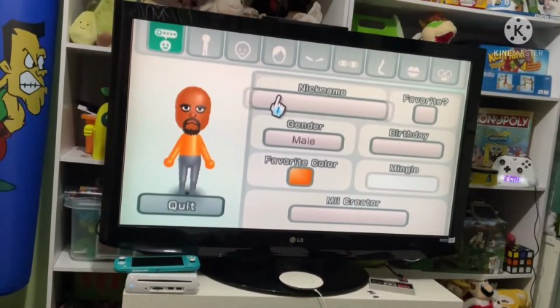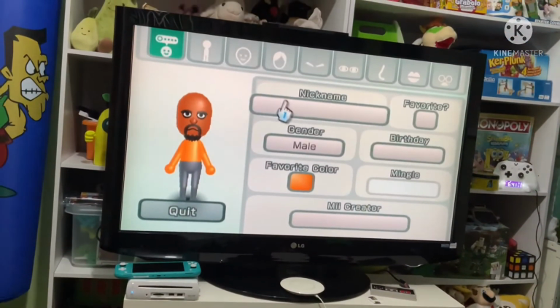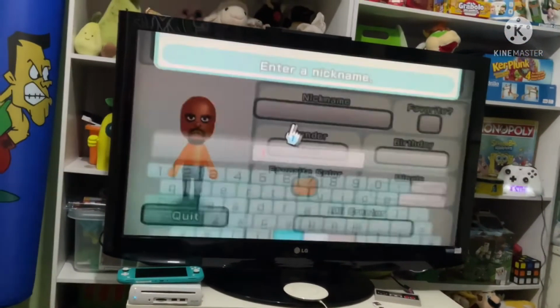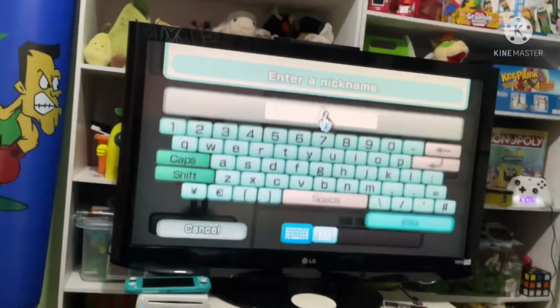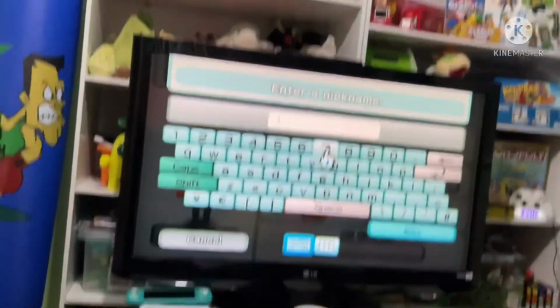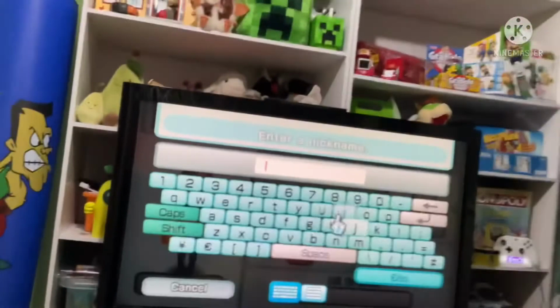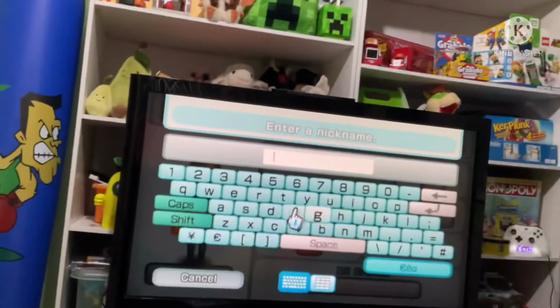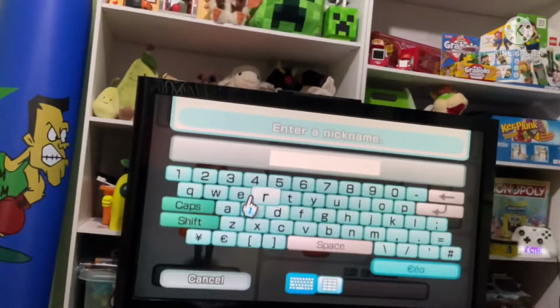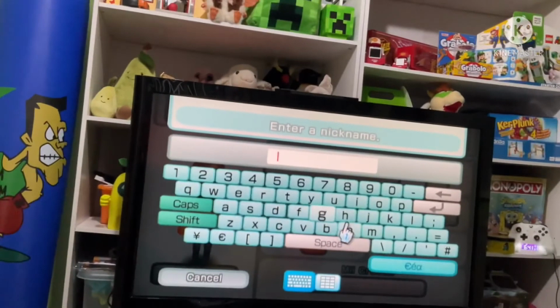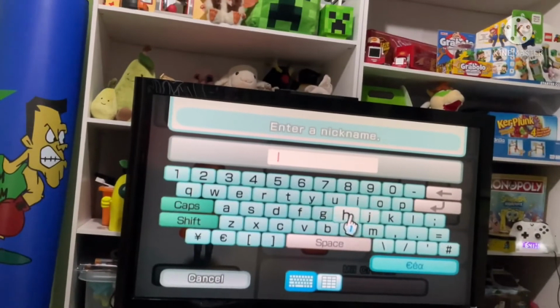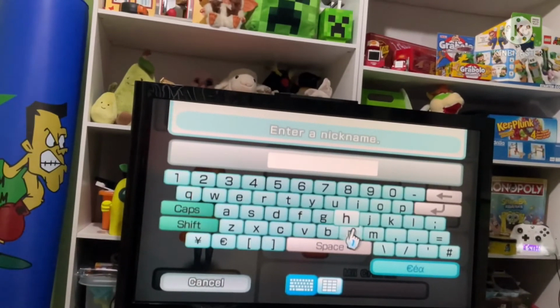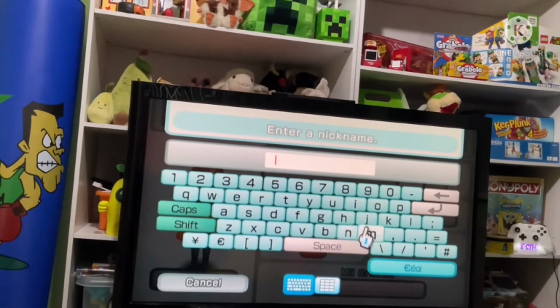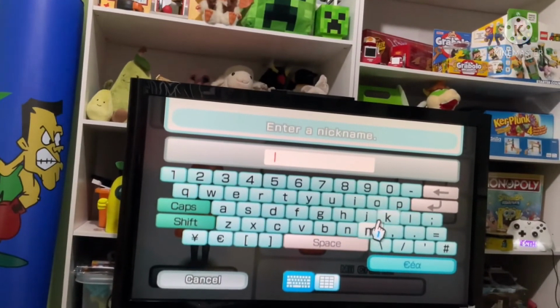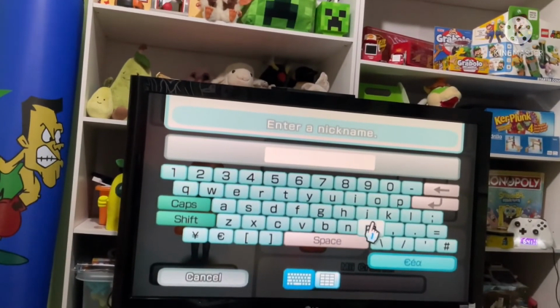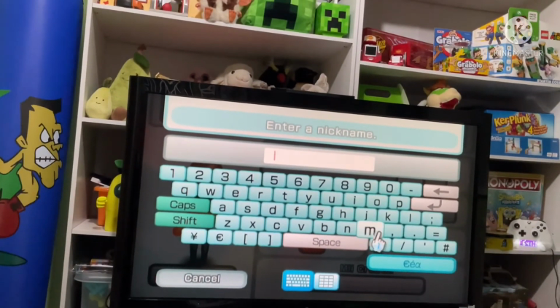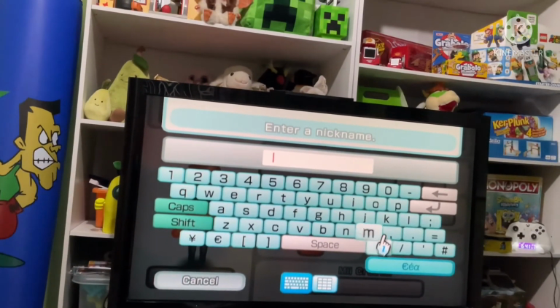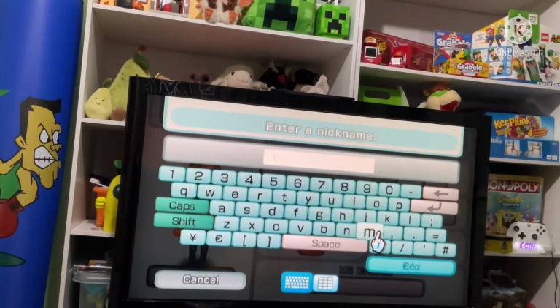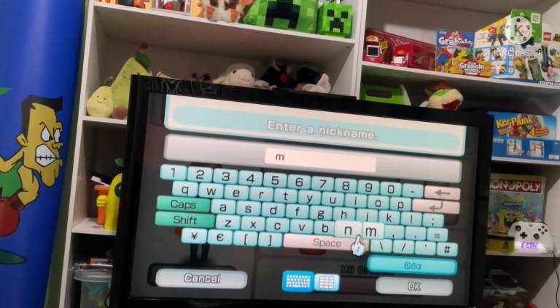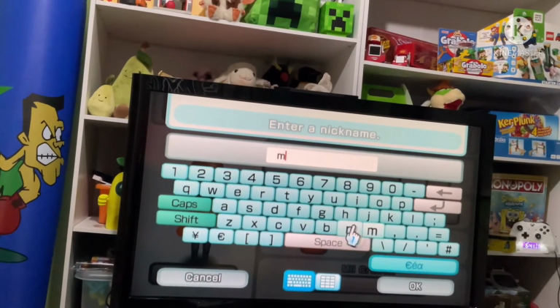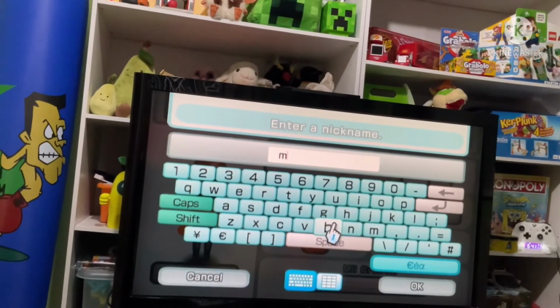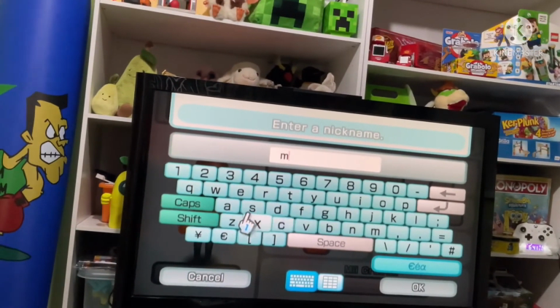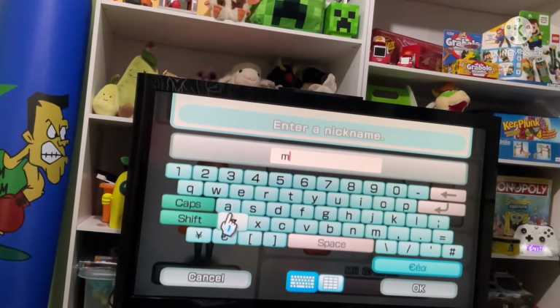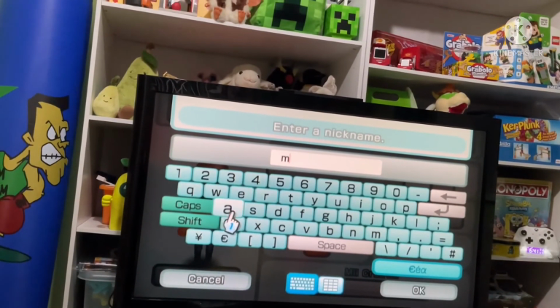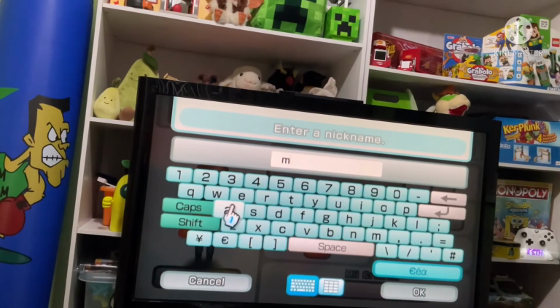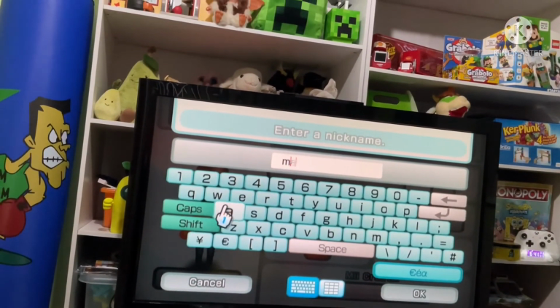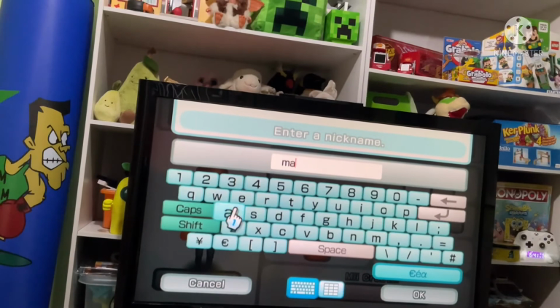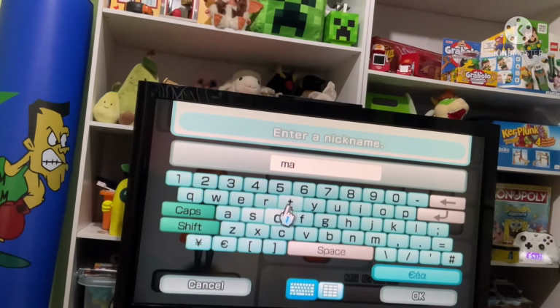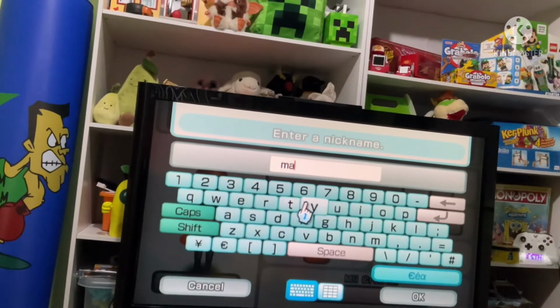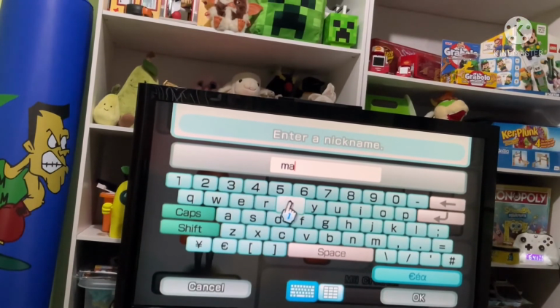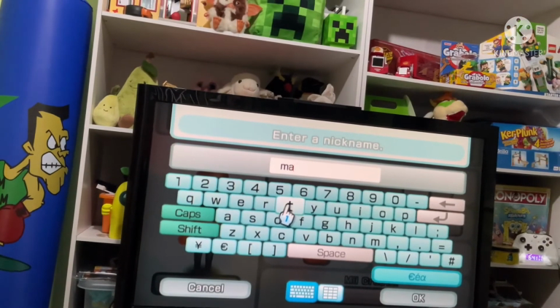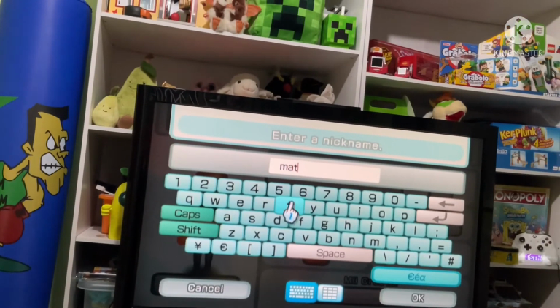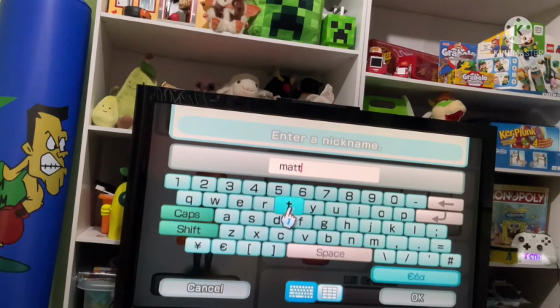Make a favorite color Orange and select Max.